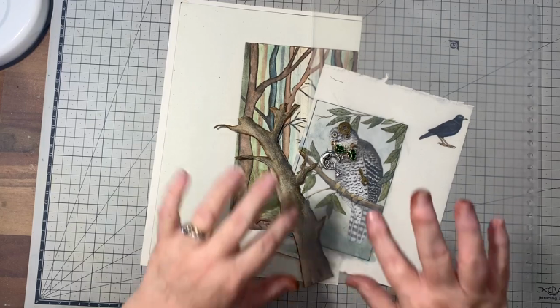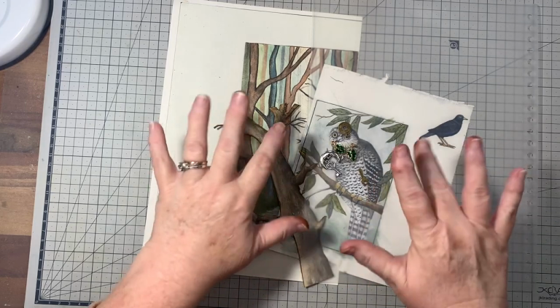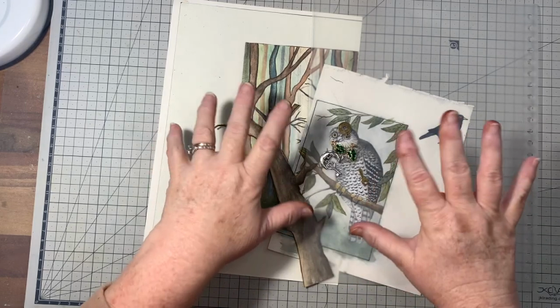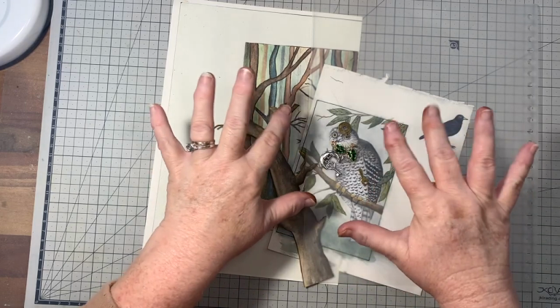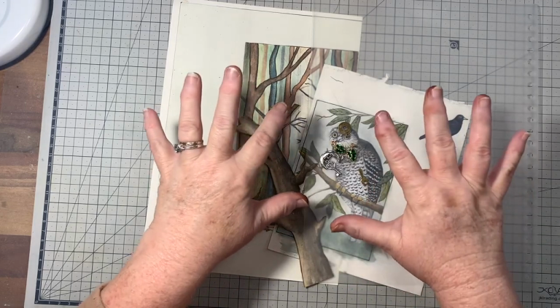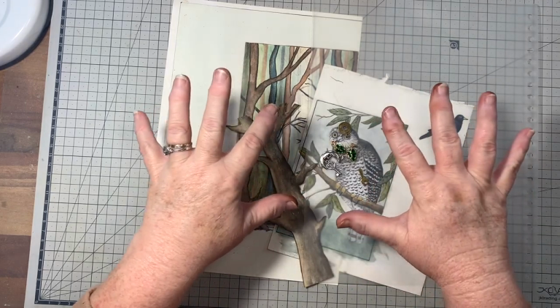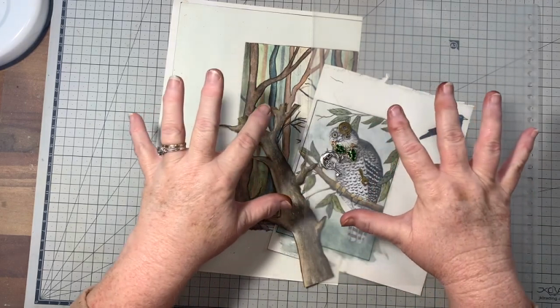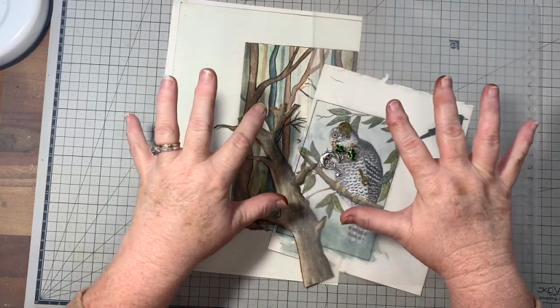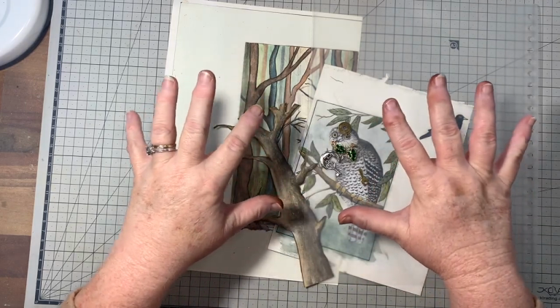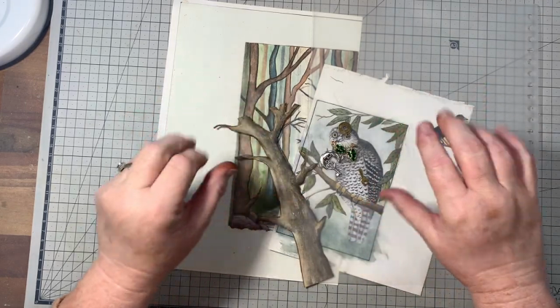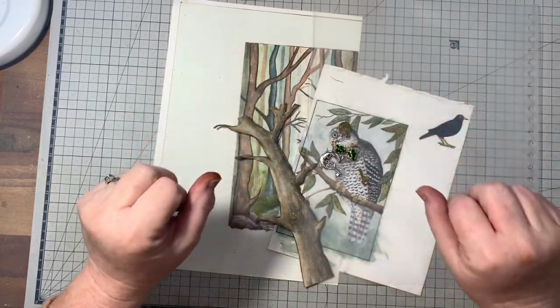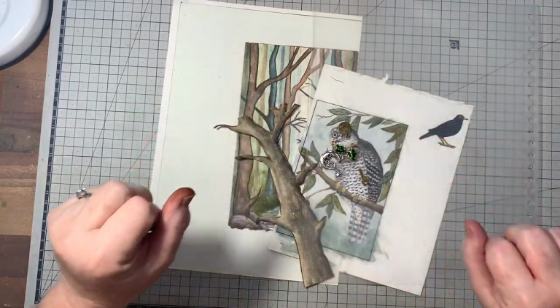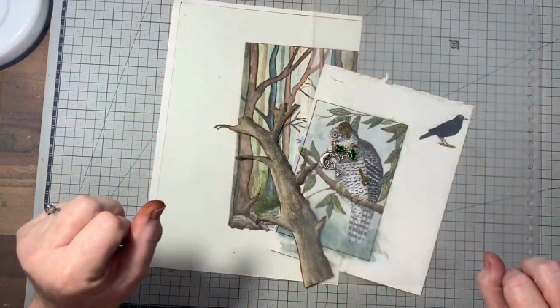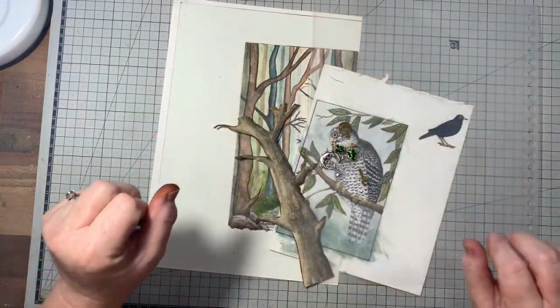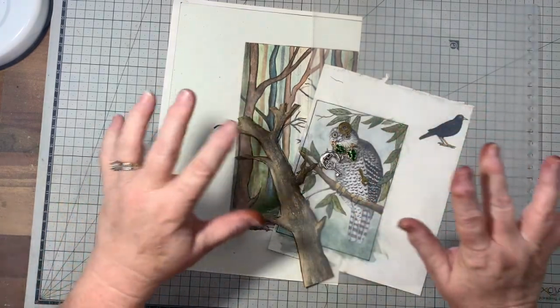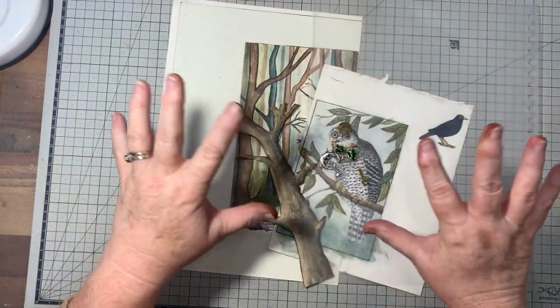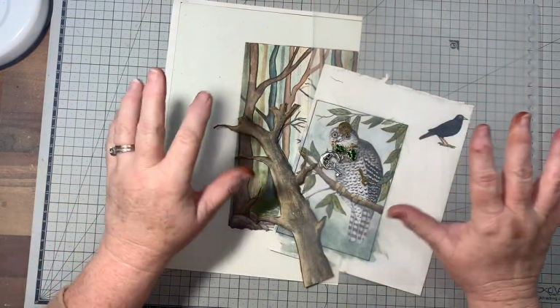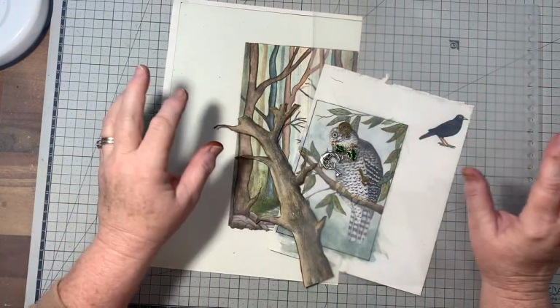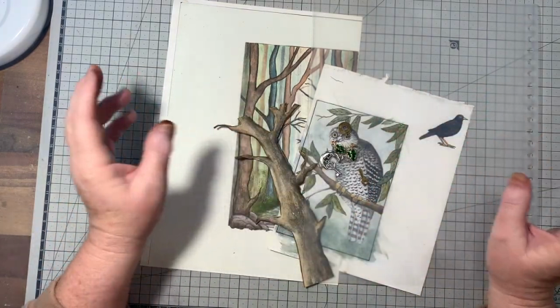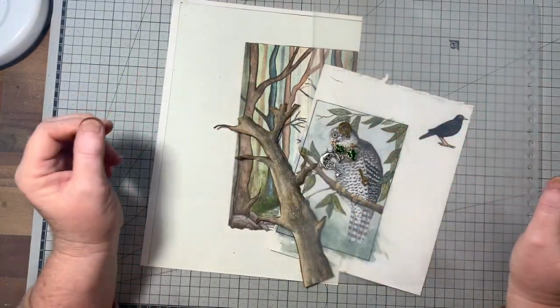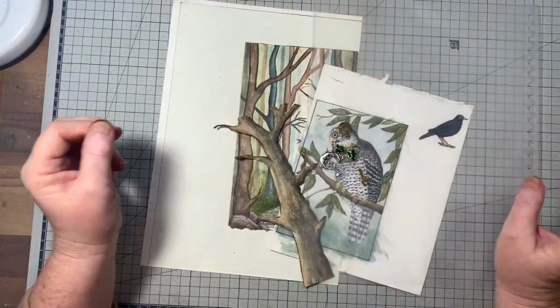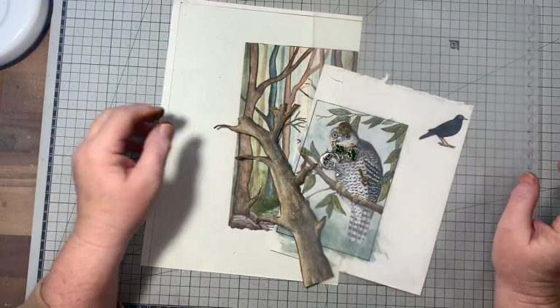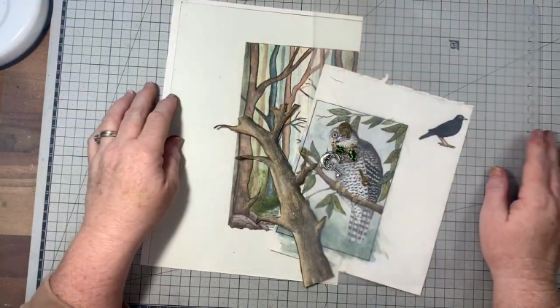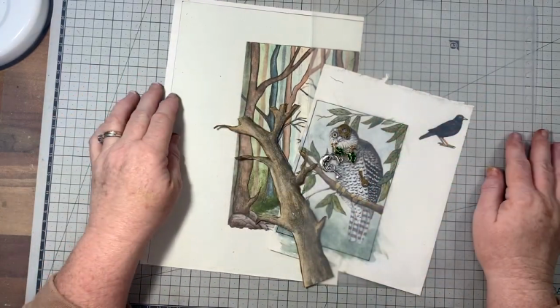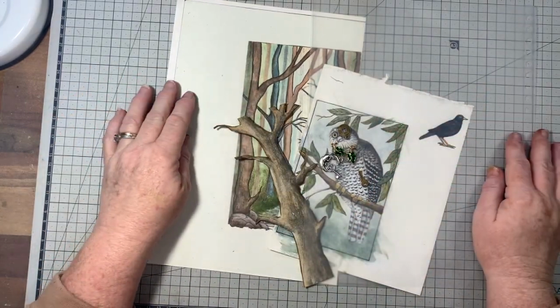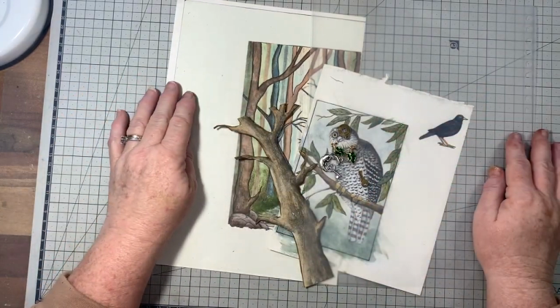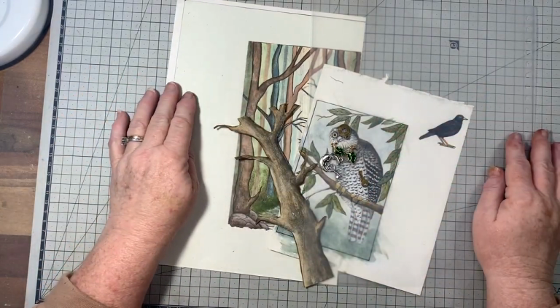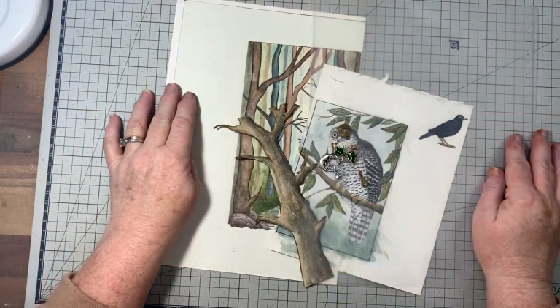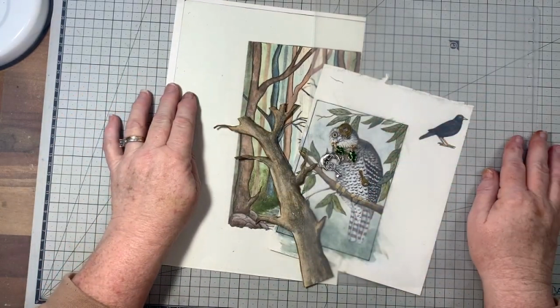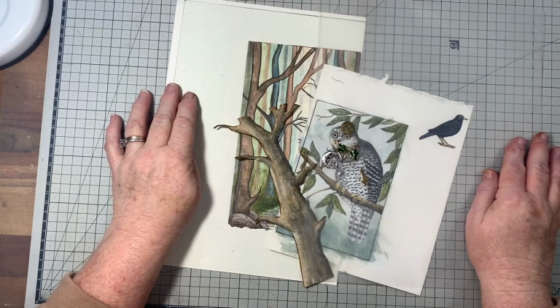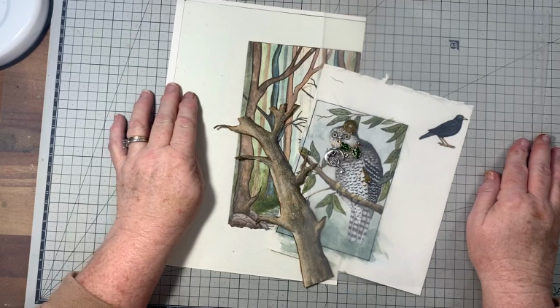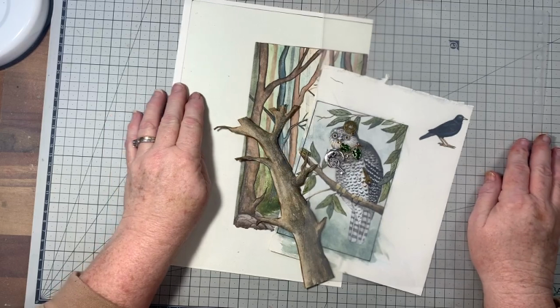Hello everyone, I'm Marianne, the Aussie Crafter. Welcome to my channel.